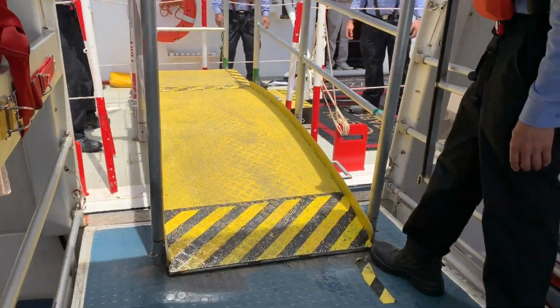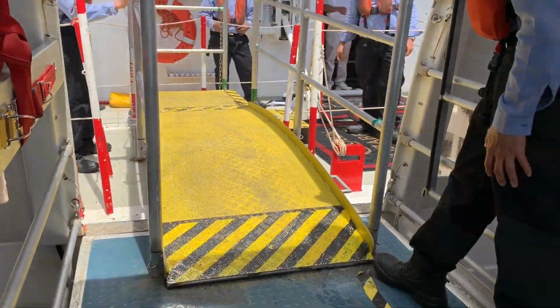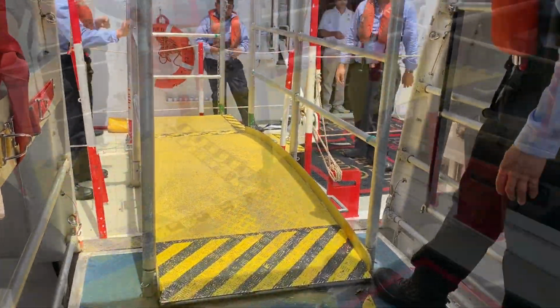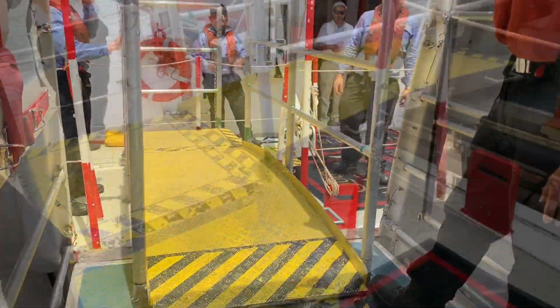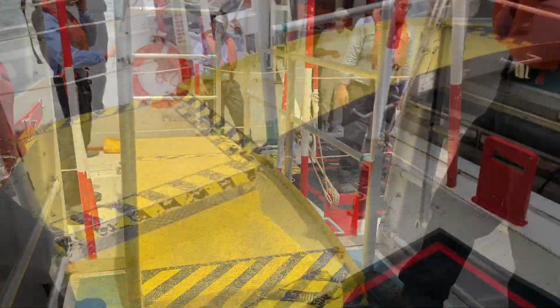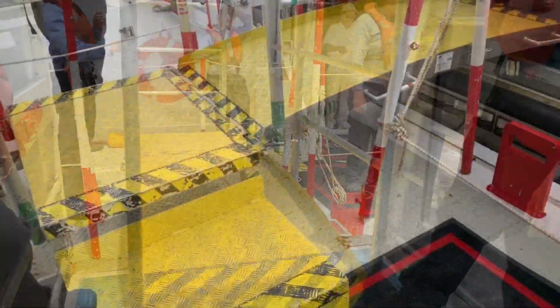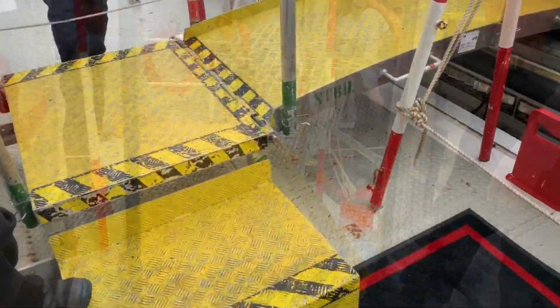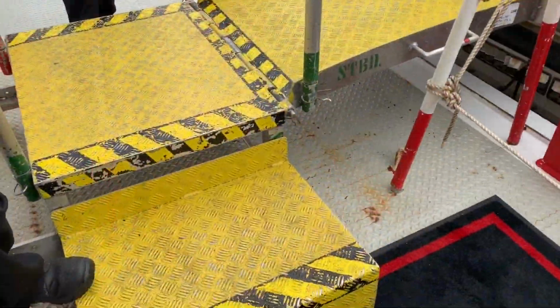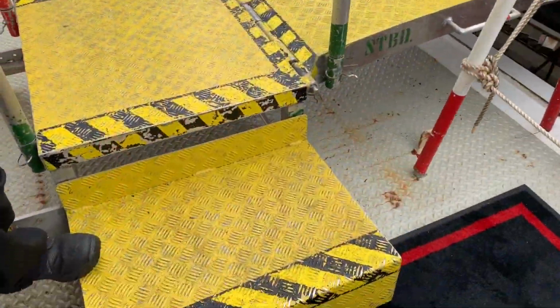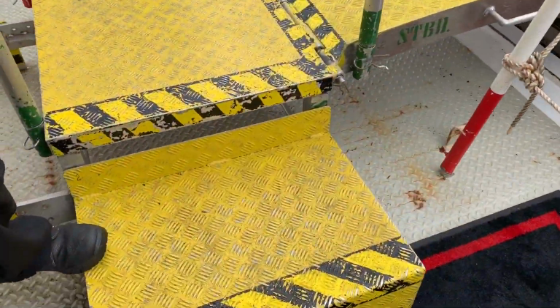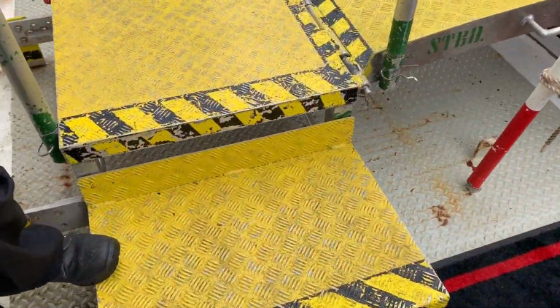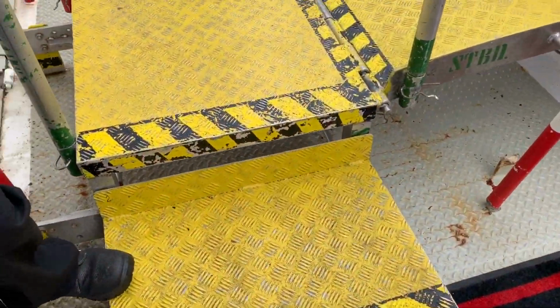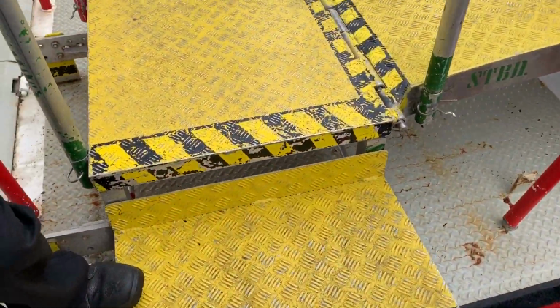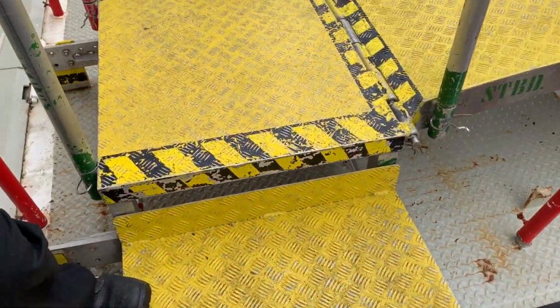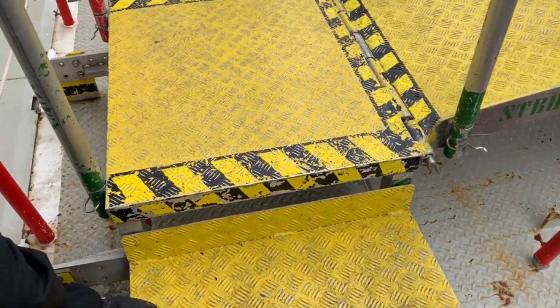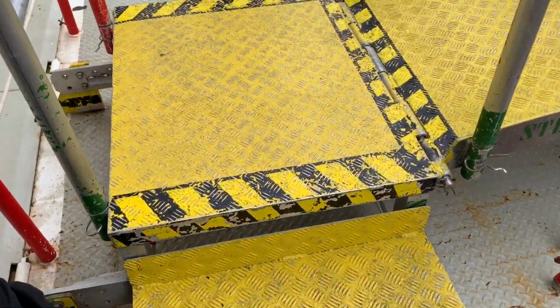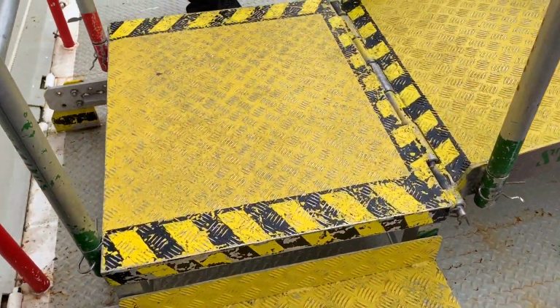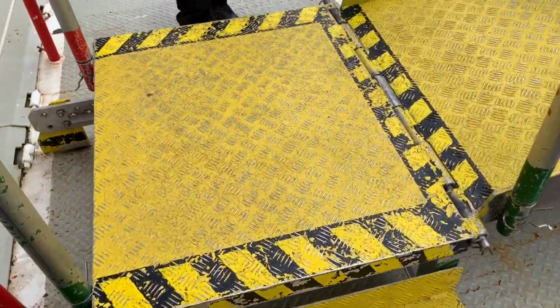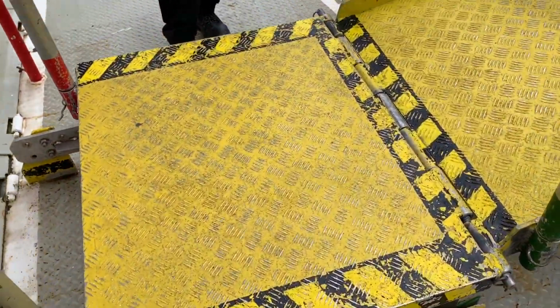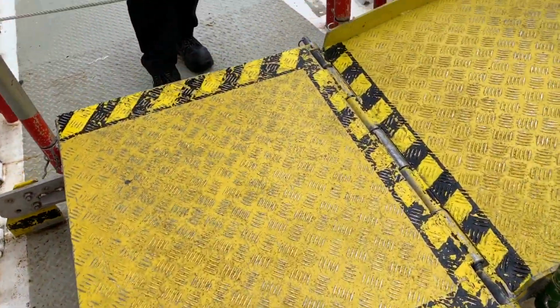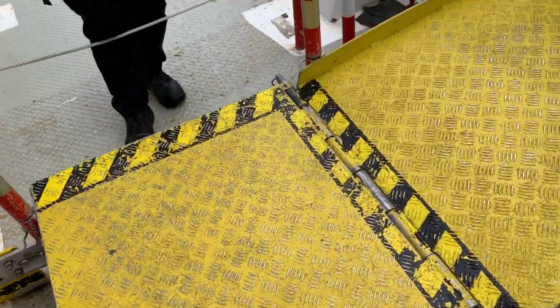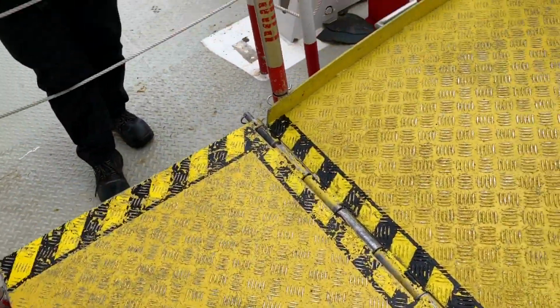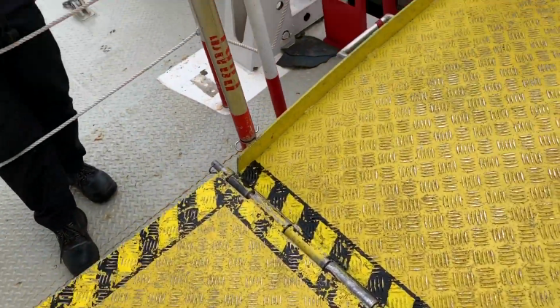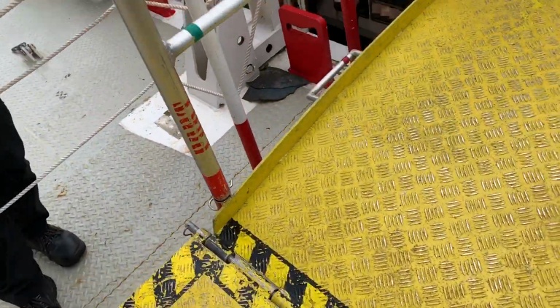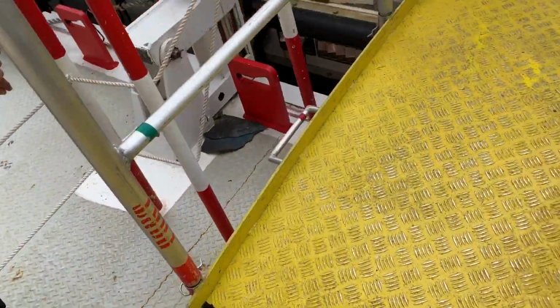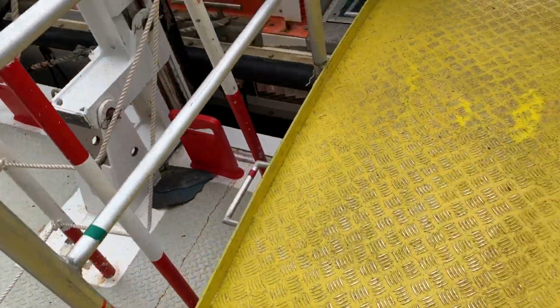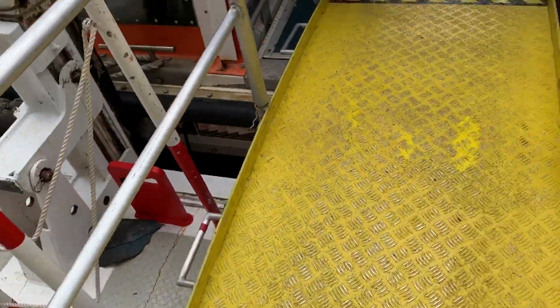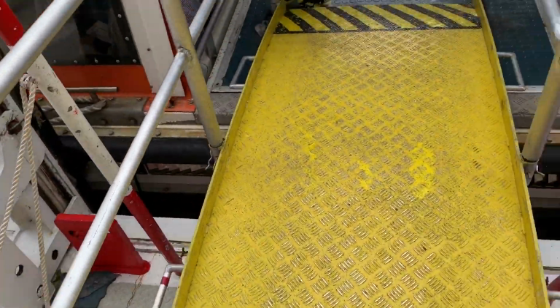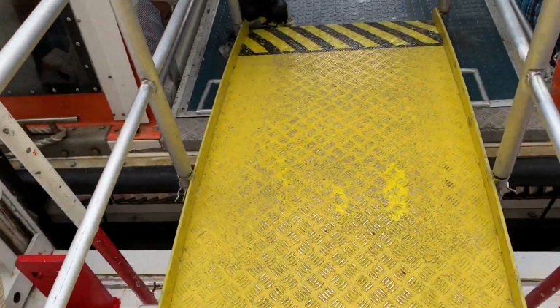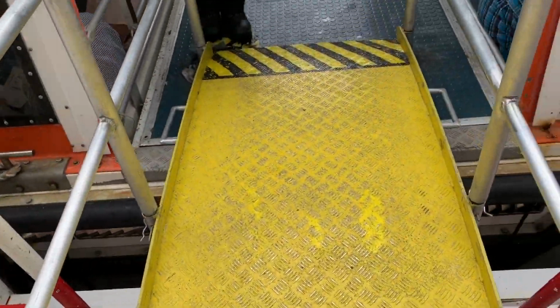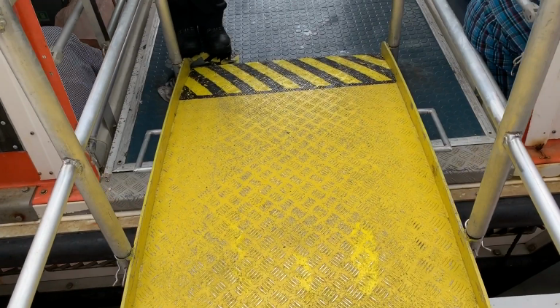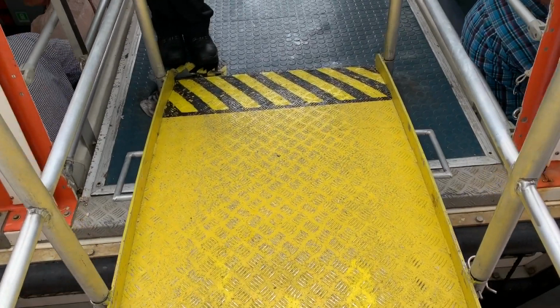Well guys, you can see that these are the steps you need to get onto the boat.